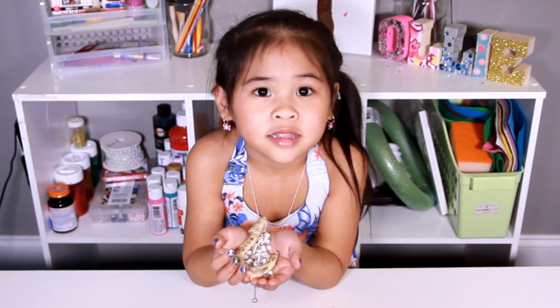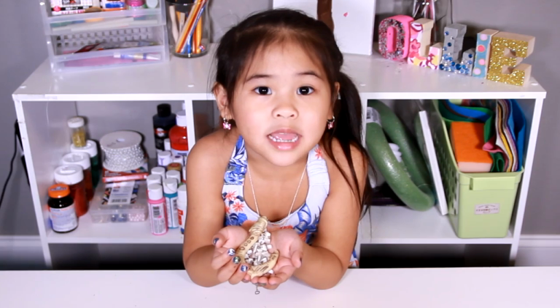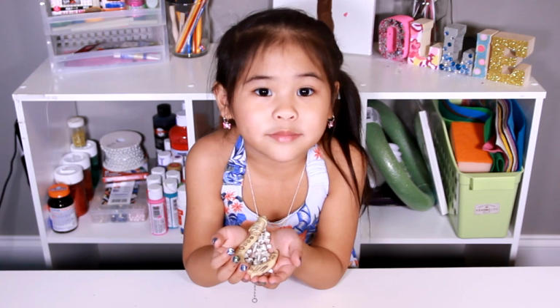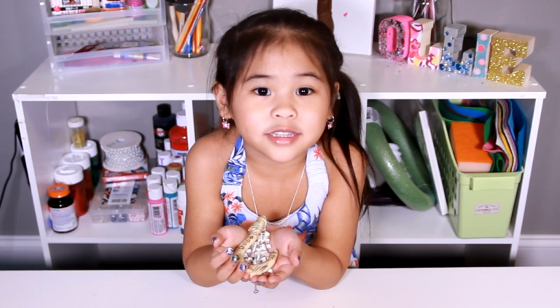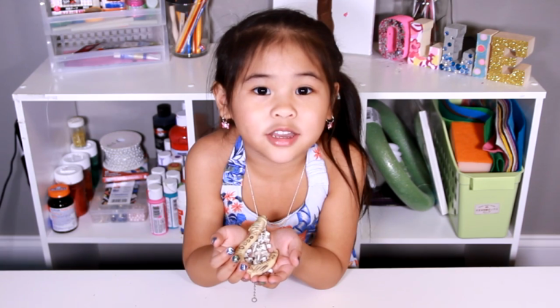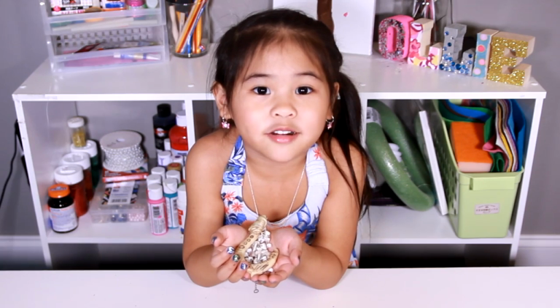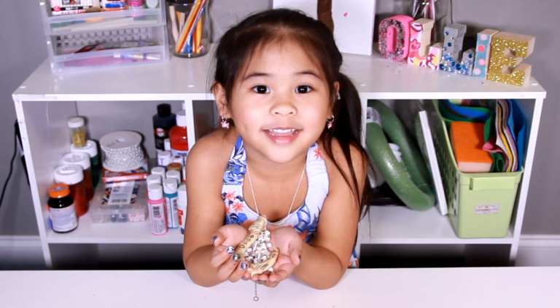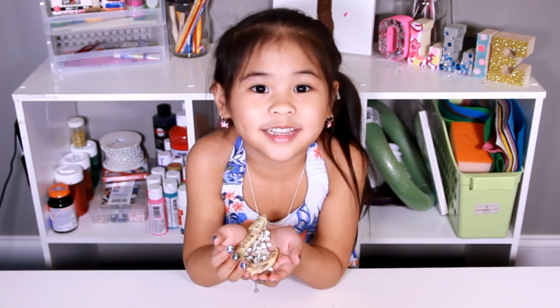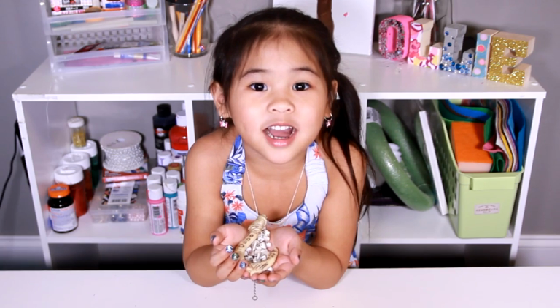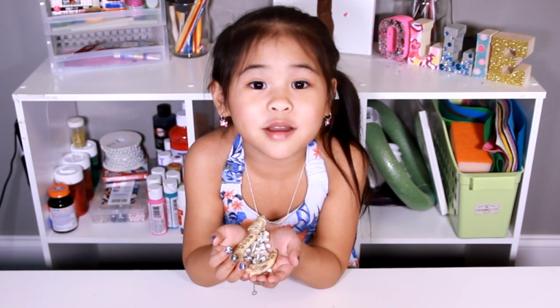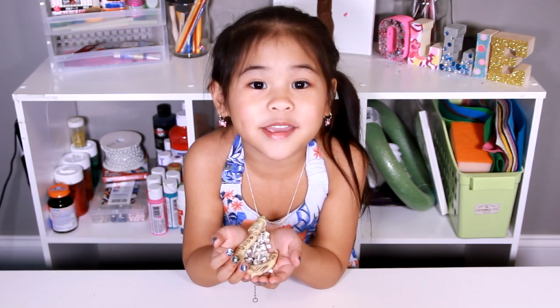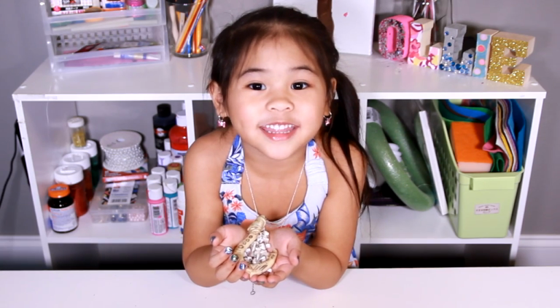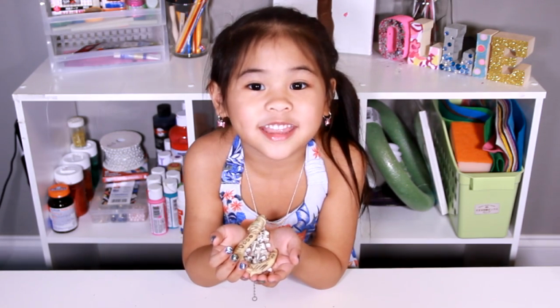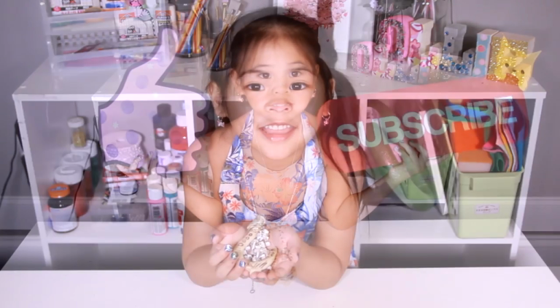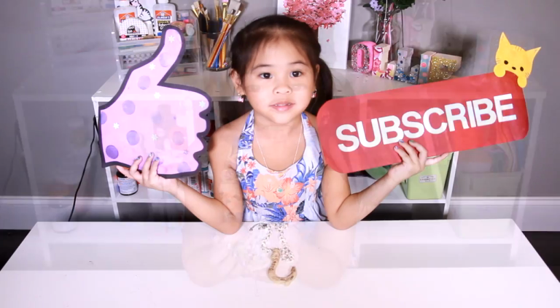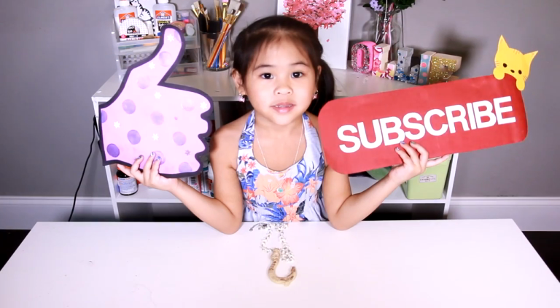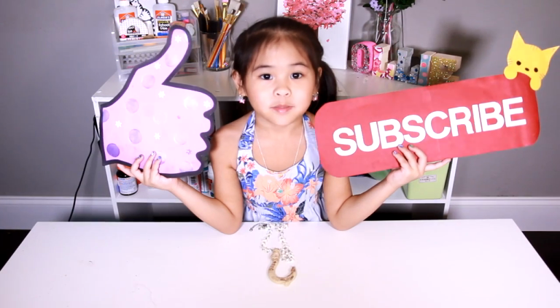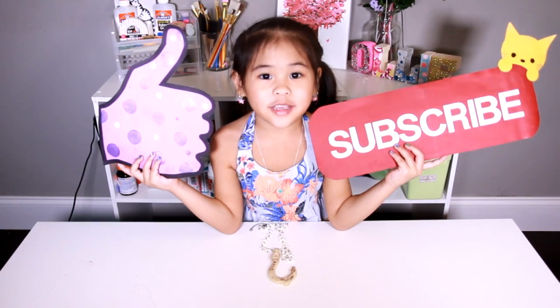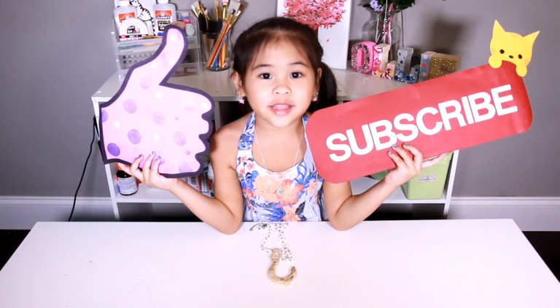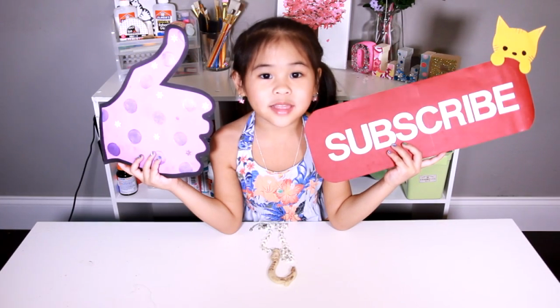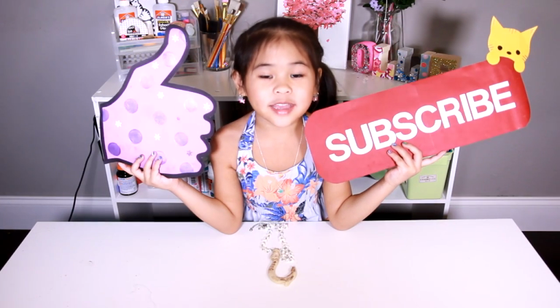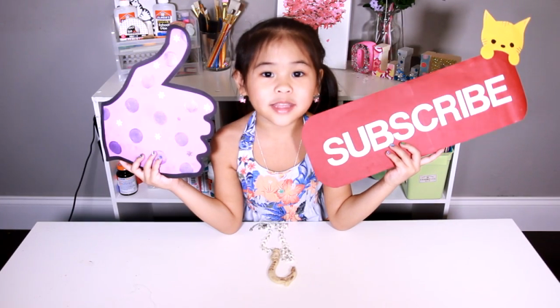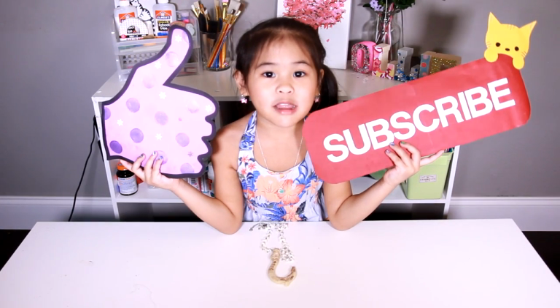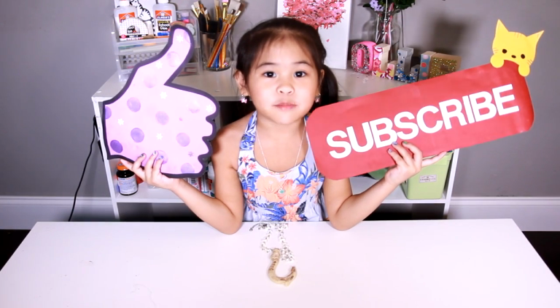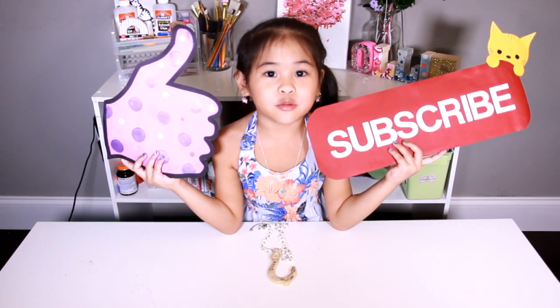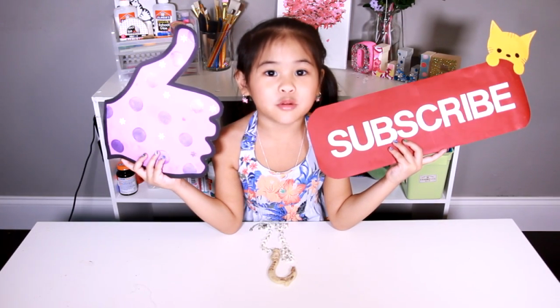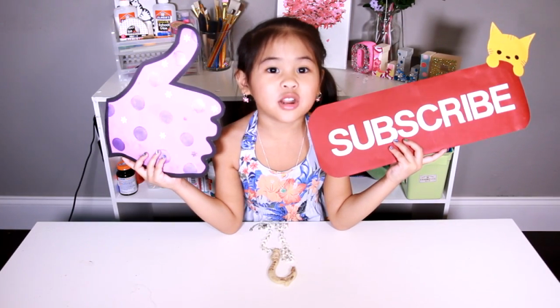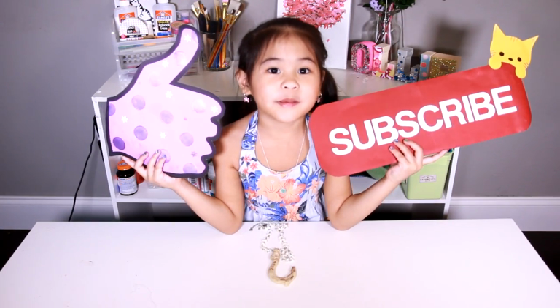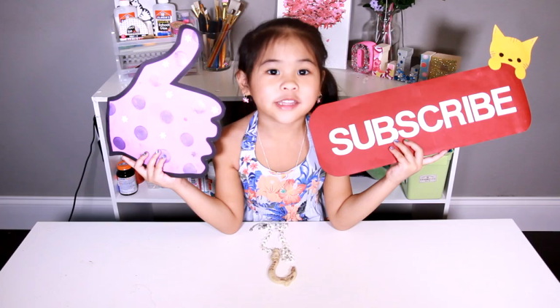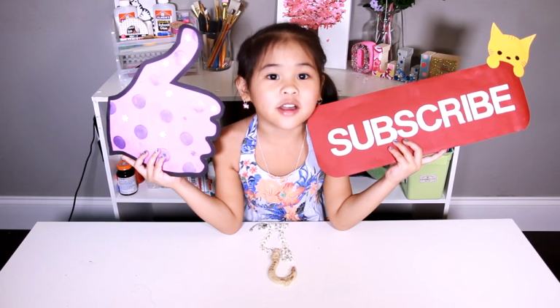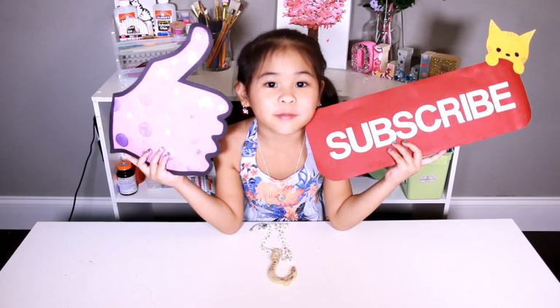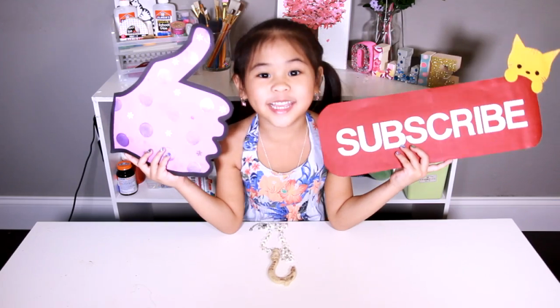Let me know in the comments. I love it! Please like and subscribe for more videos. Please!